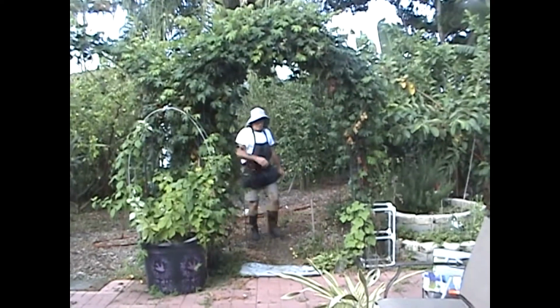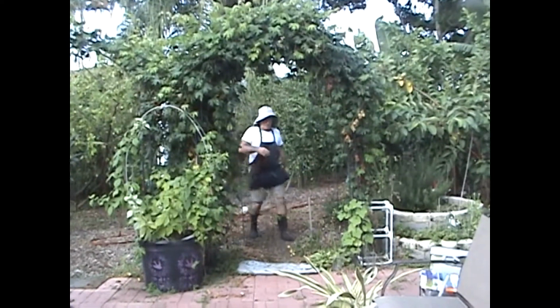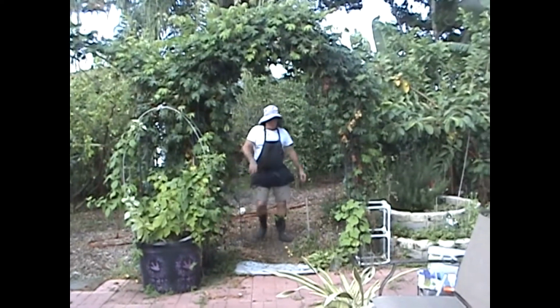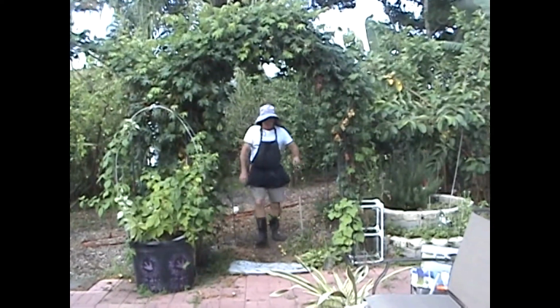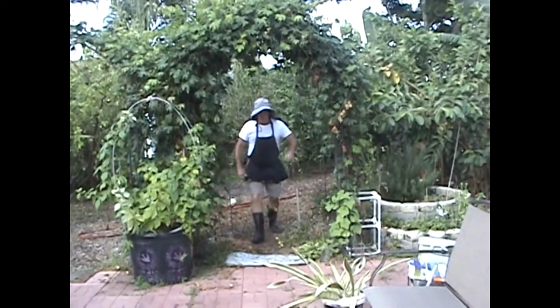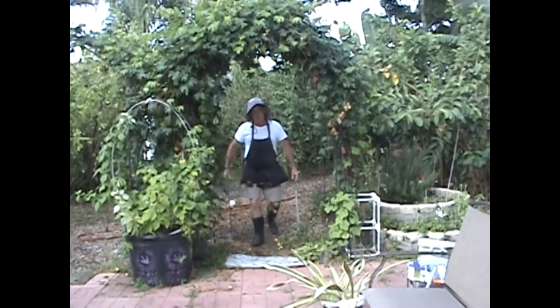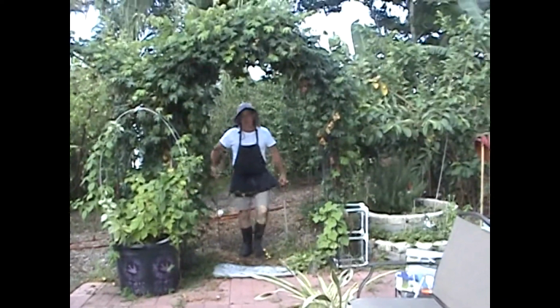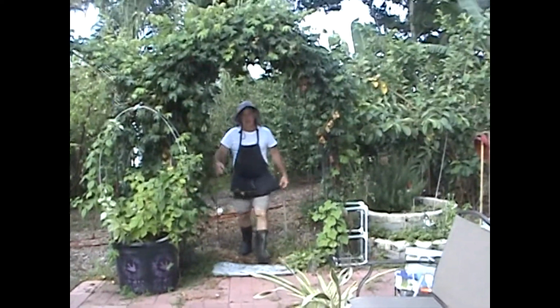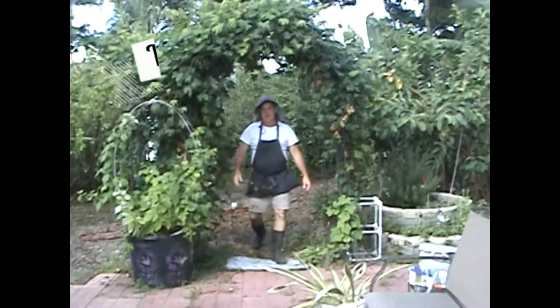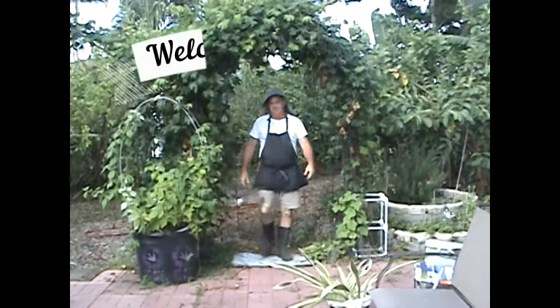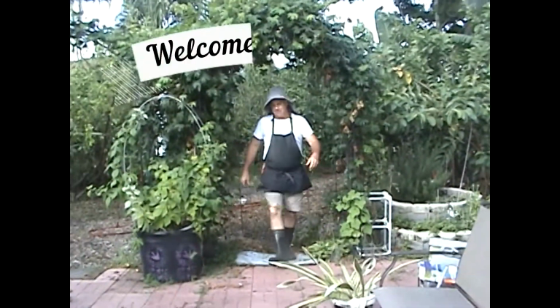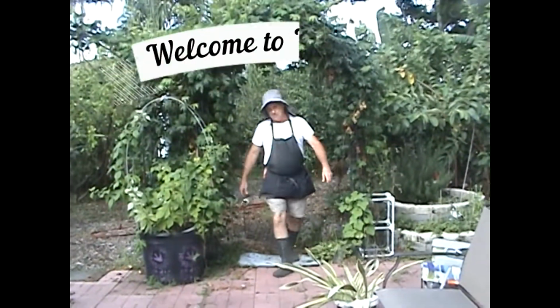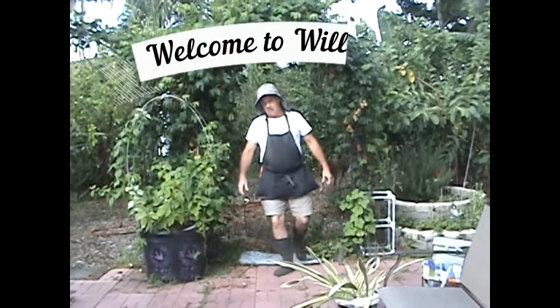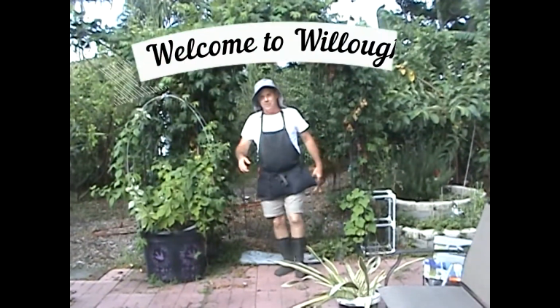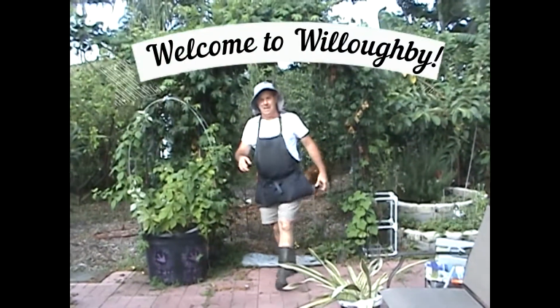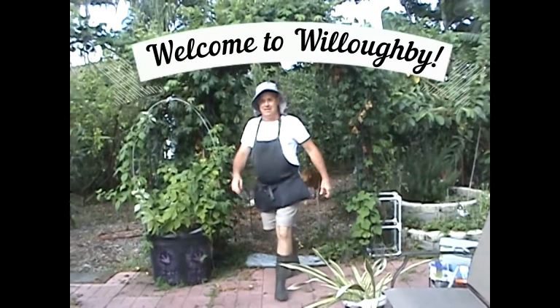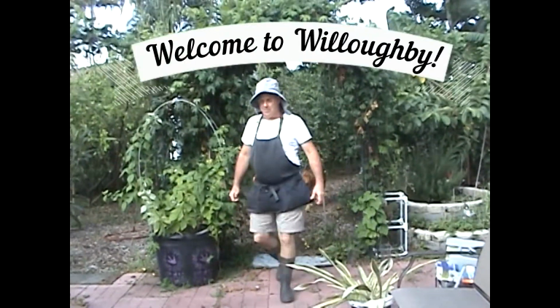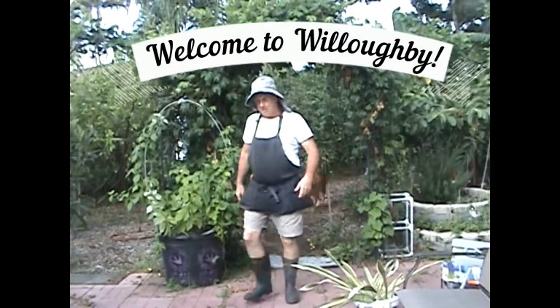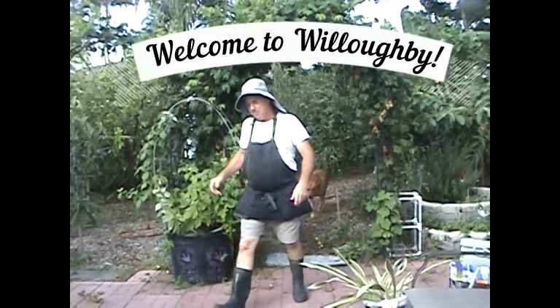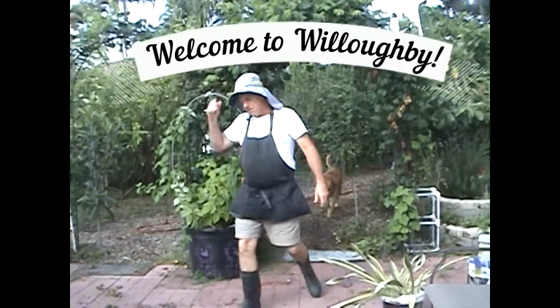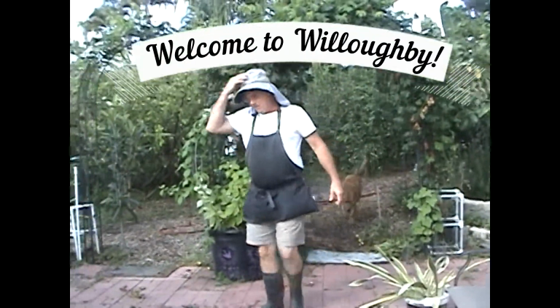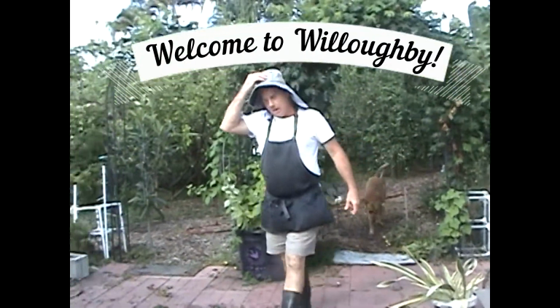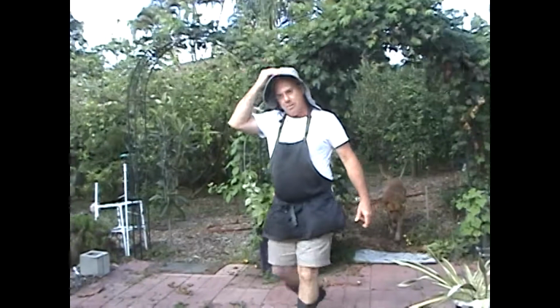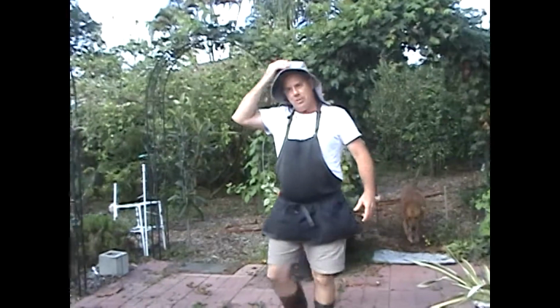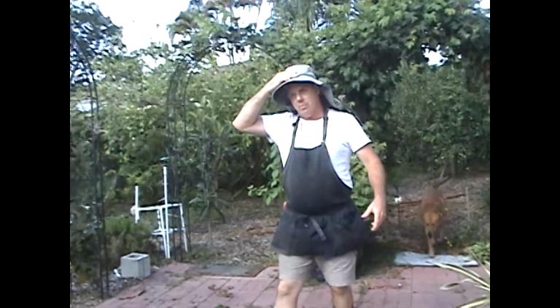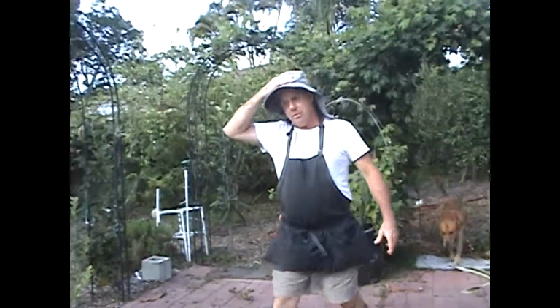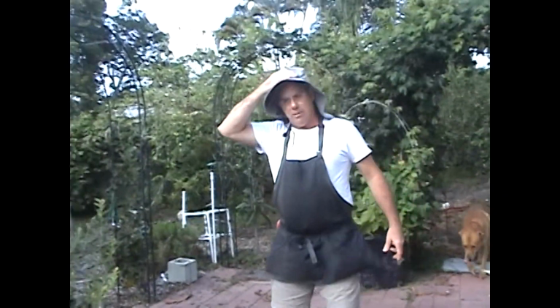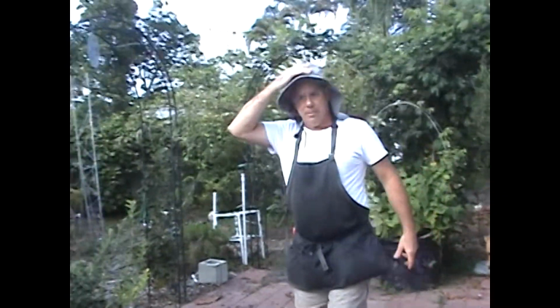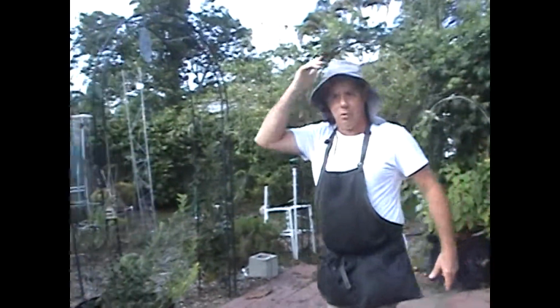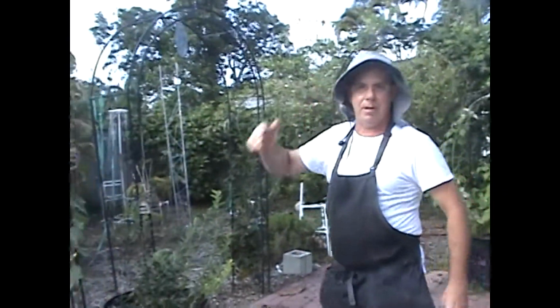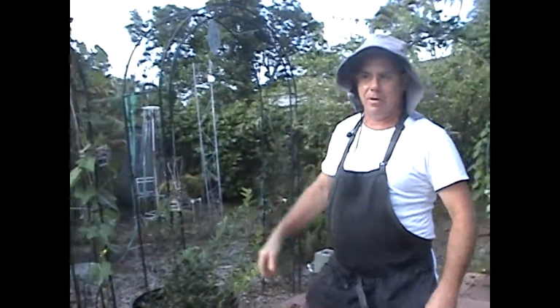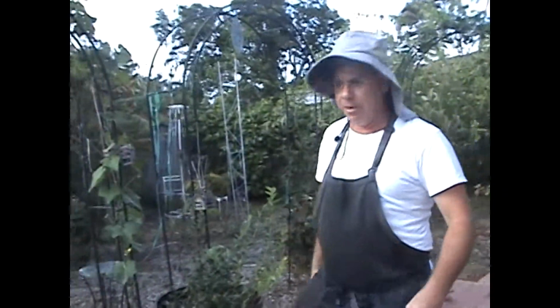Hey, welcome to Willoughby again. This is me, Lou again. Here we go. Today we'll be showing you a little bit more about the garden.